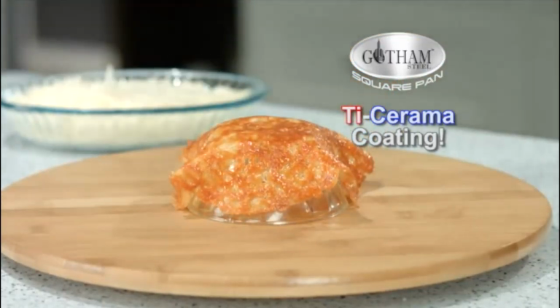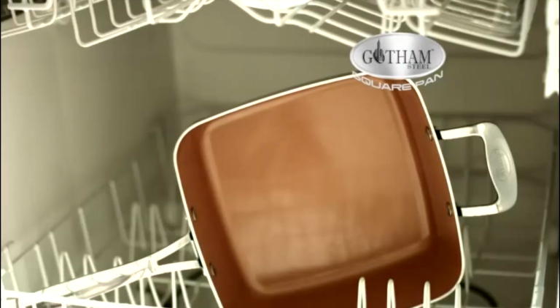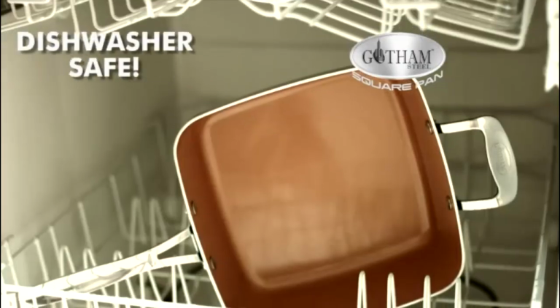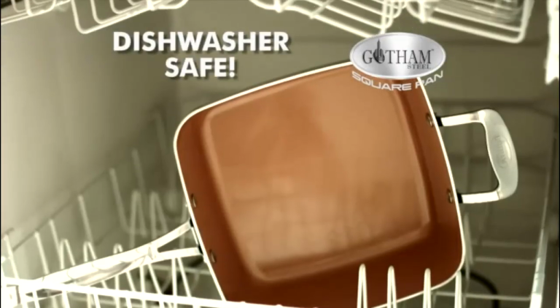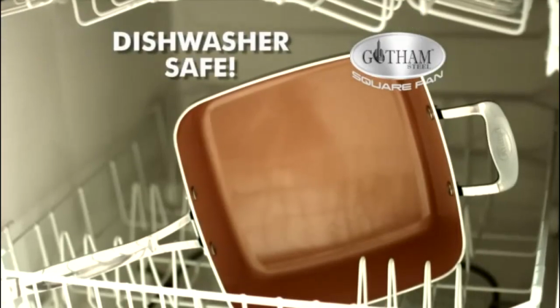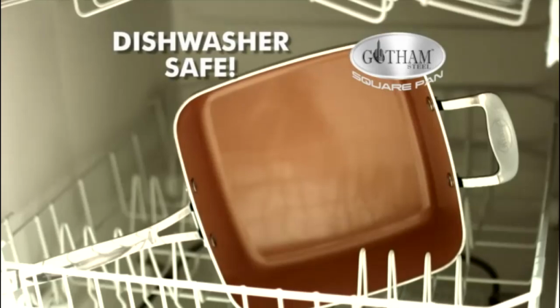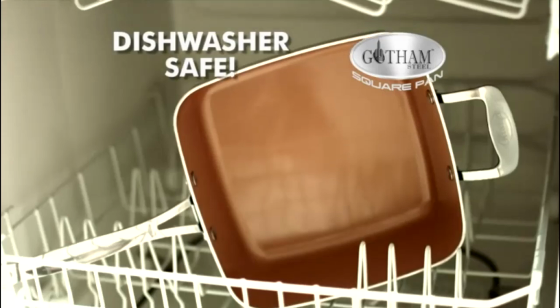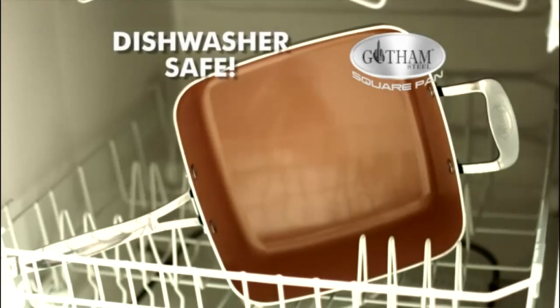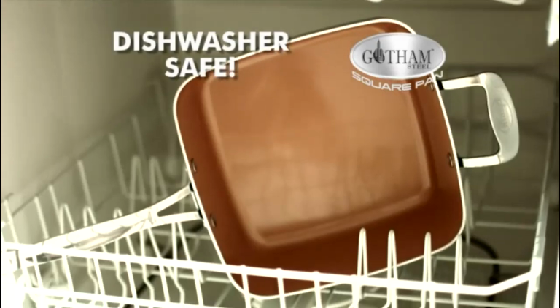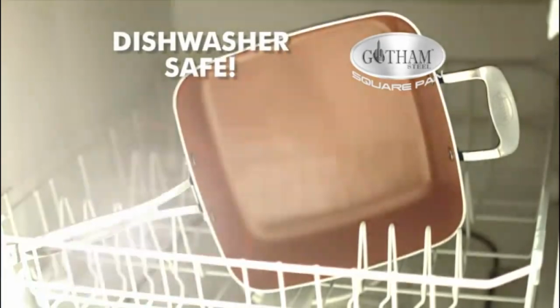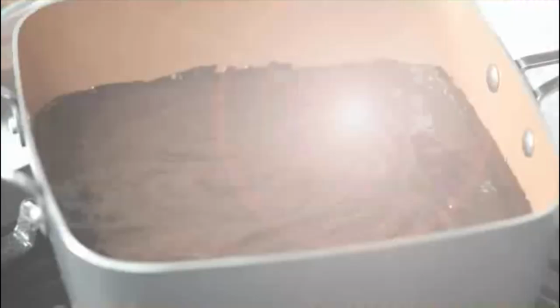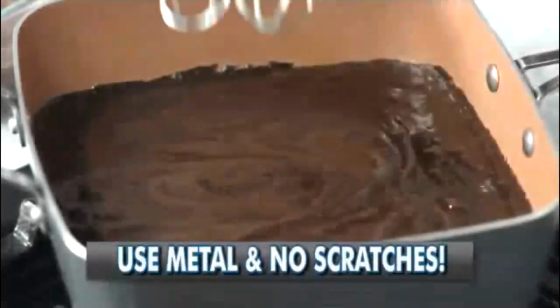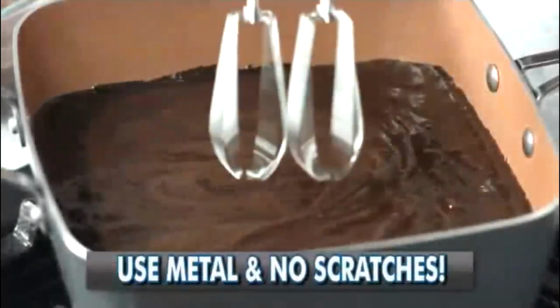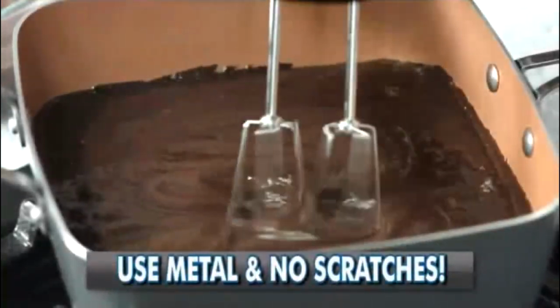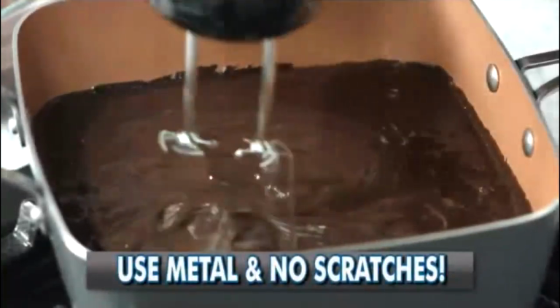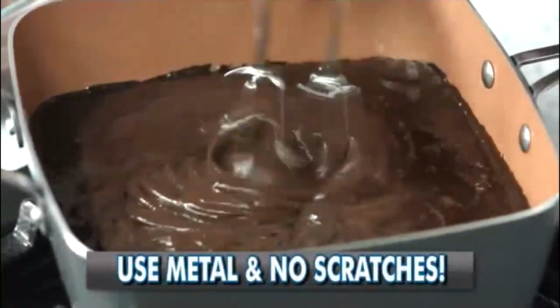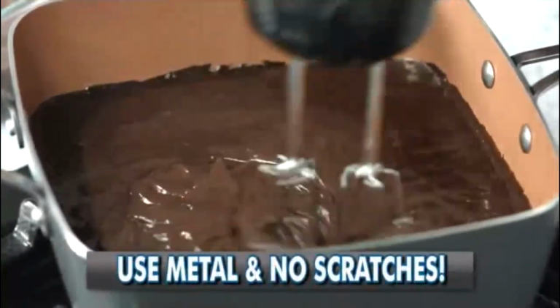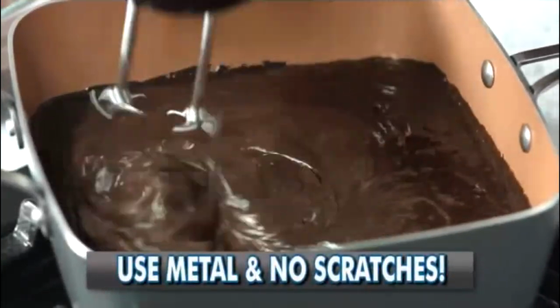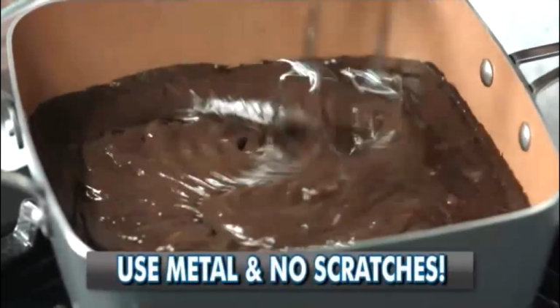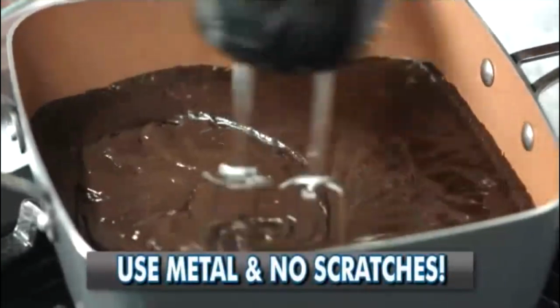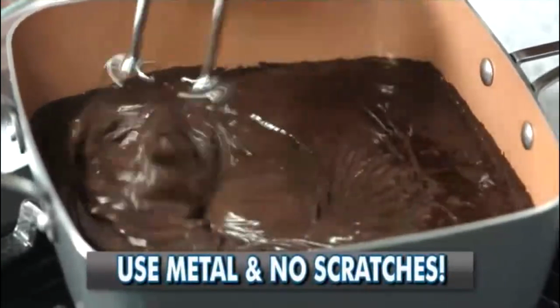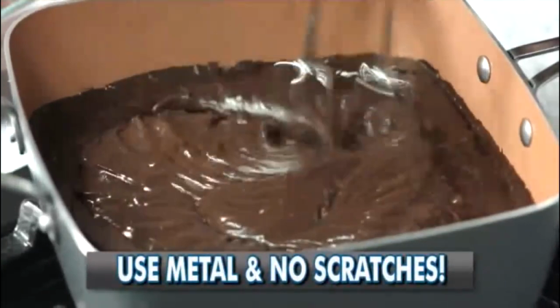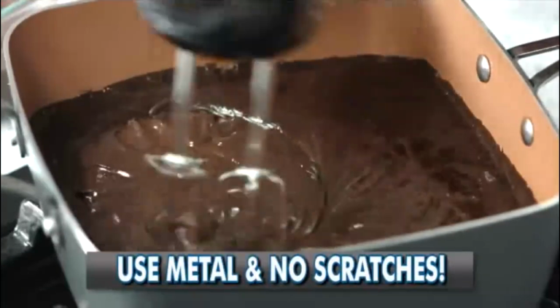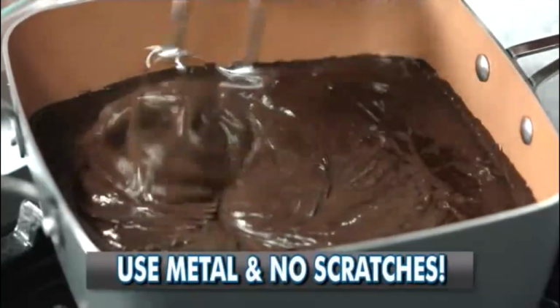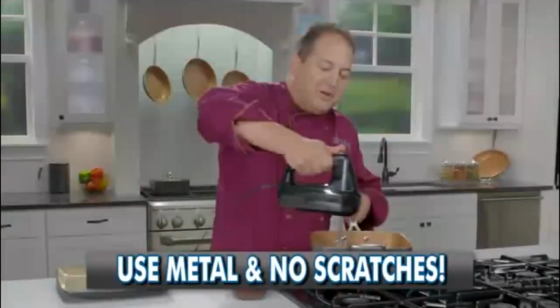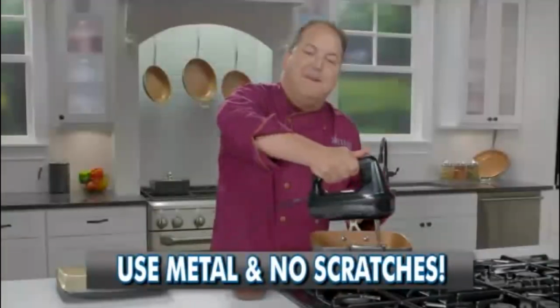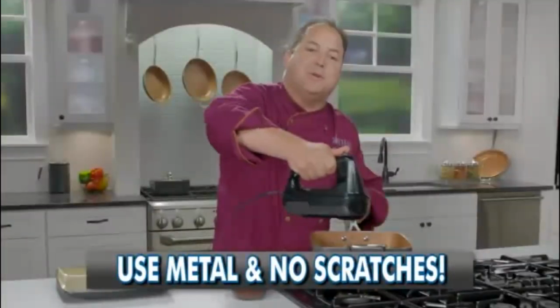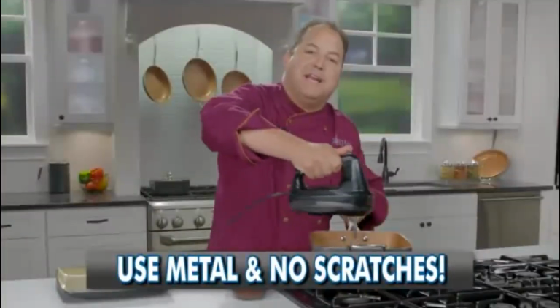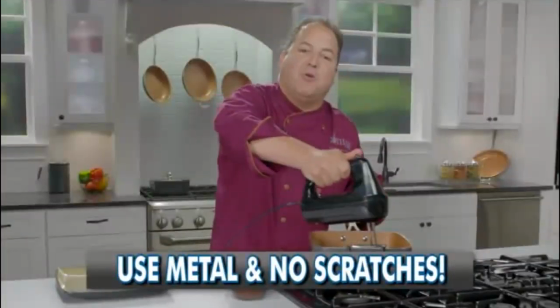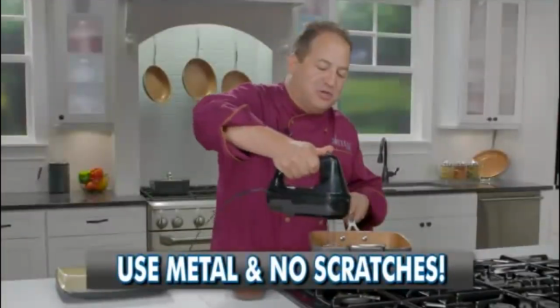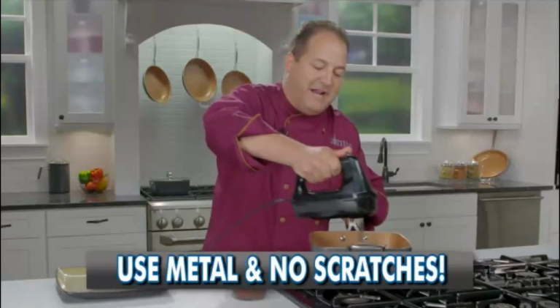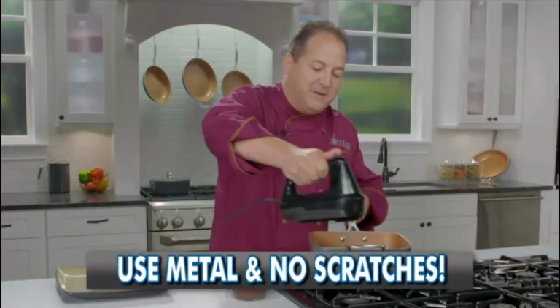And of course, it's dishwasher safe. This pan's so tough, even these metal electric mixer blades won't scratch it.